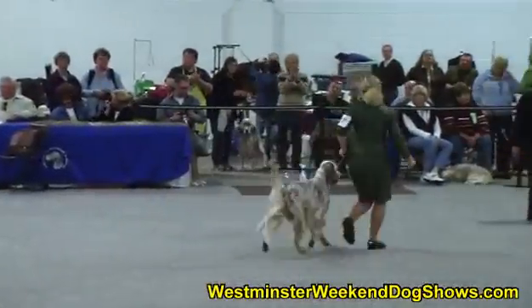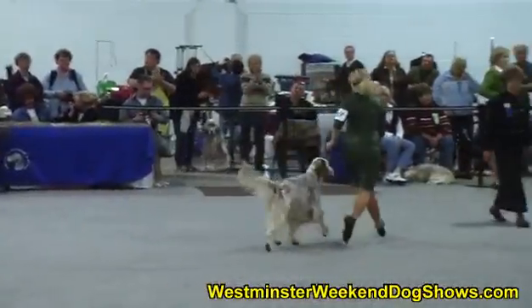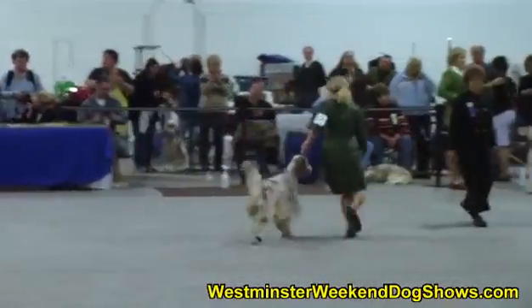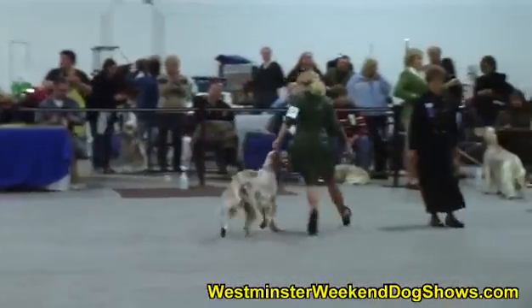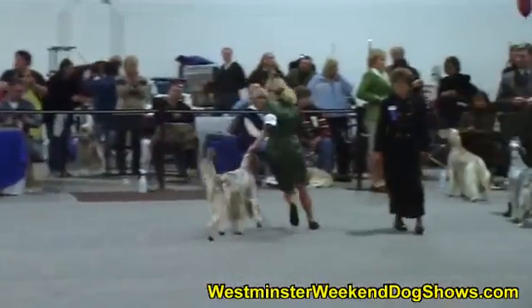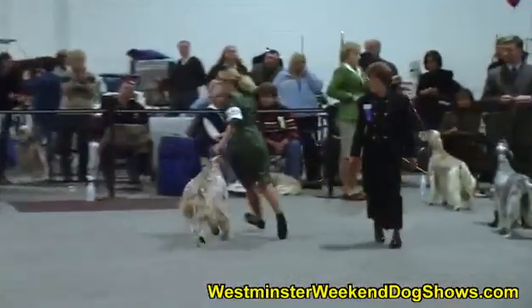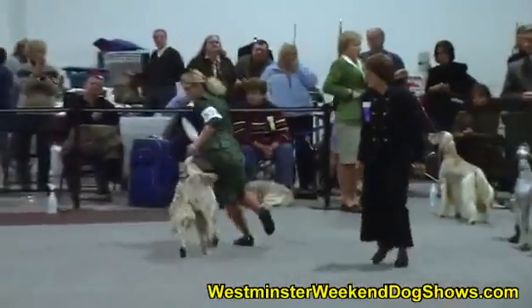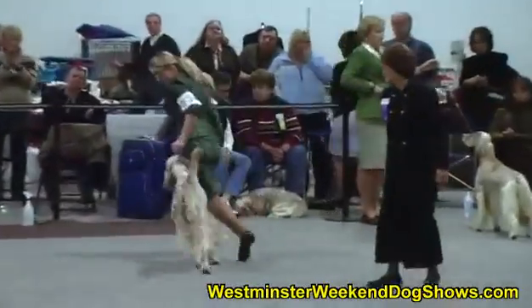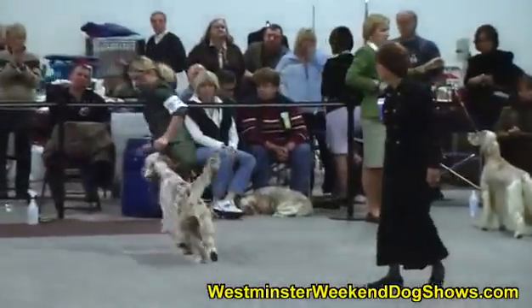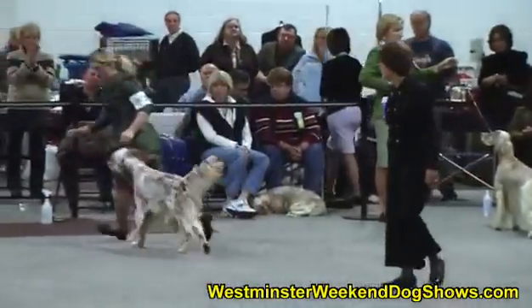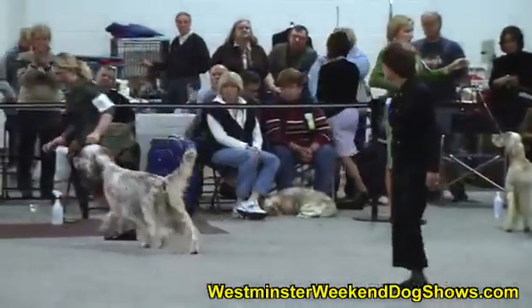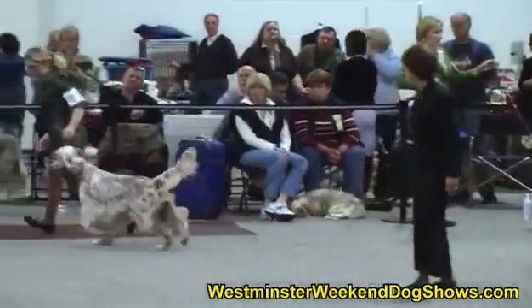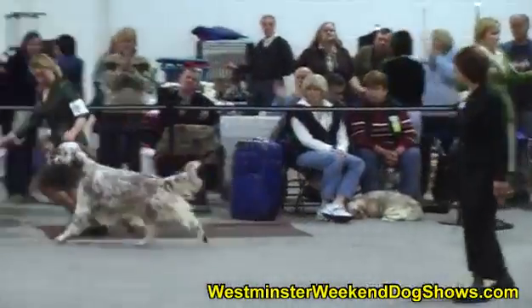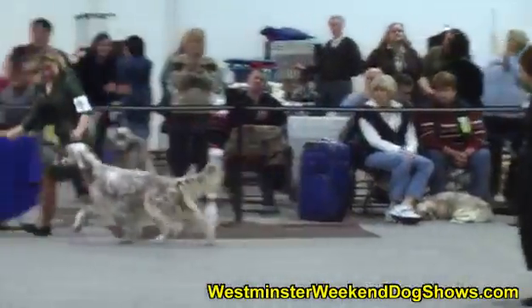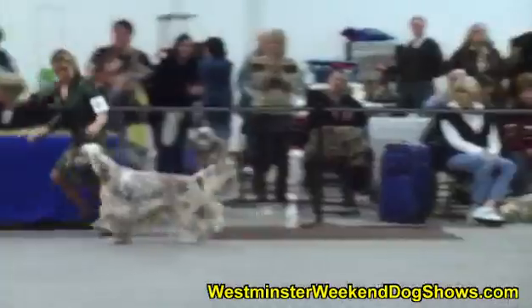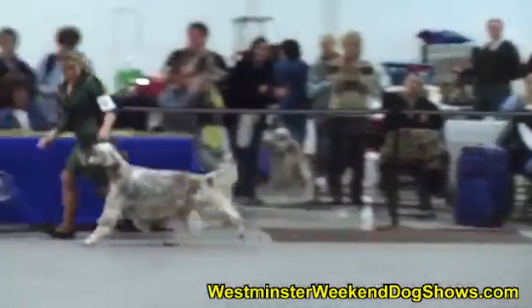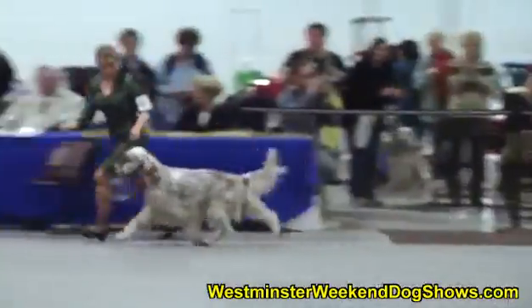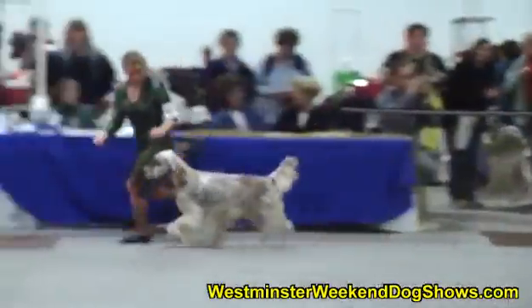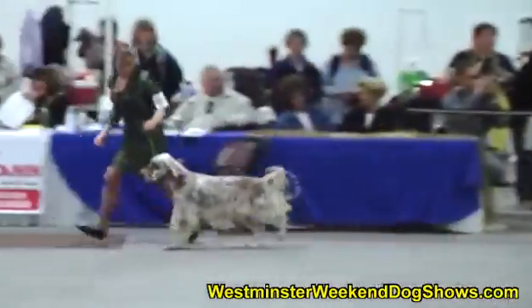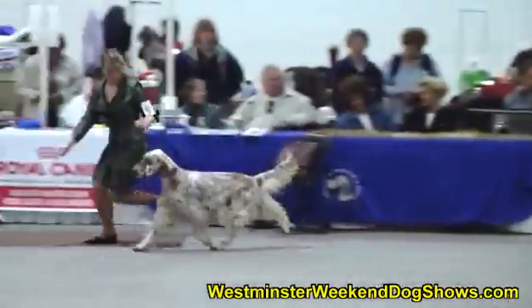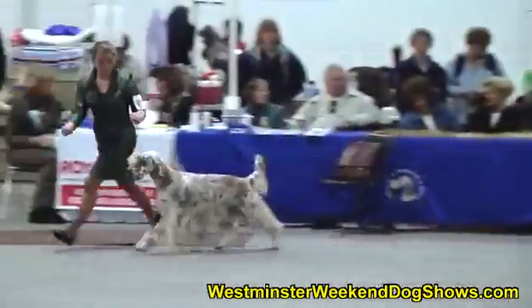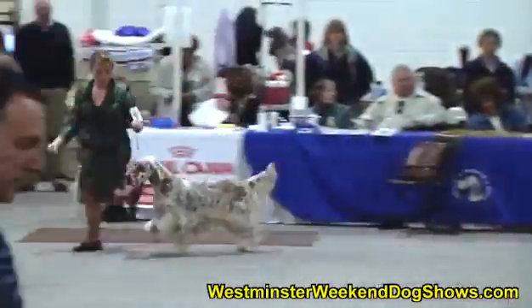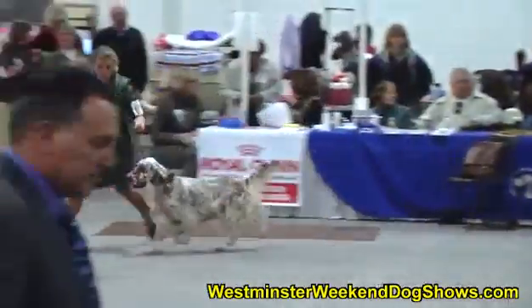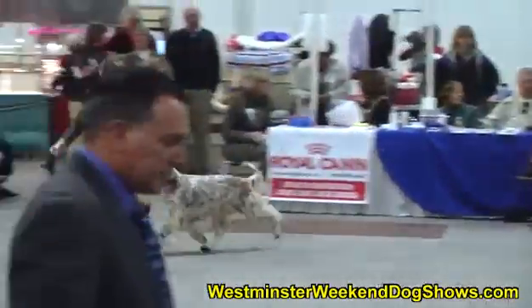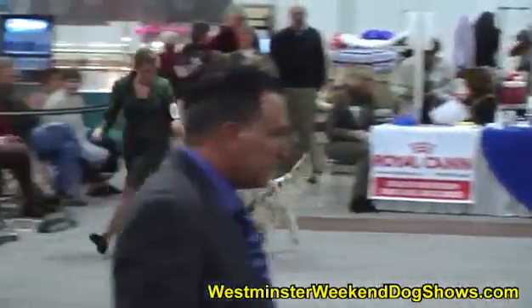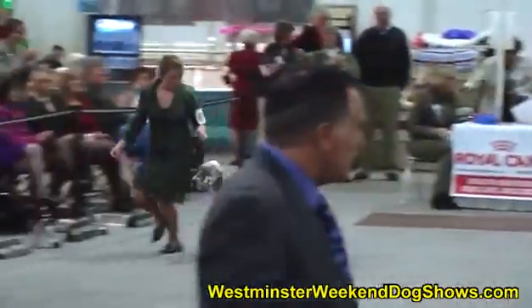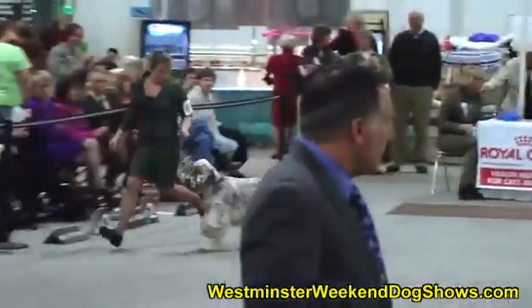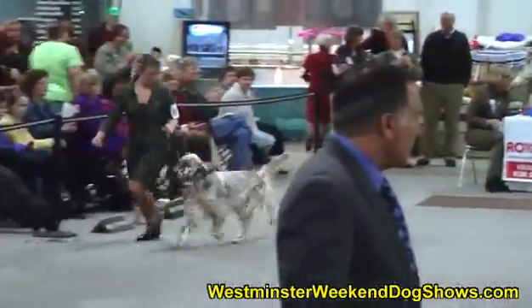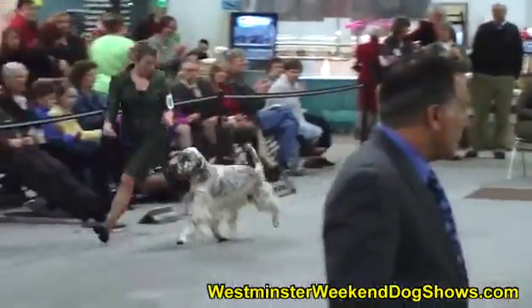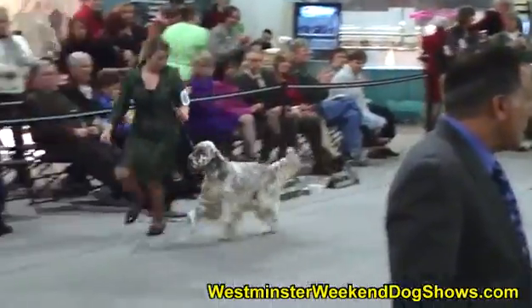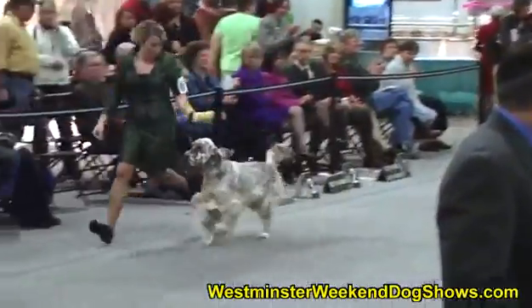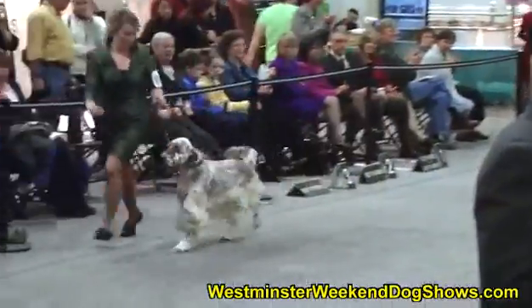Those are all the males that she has kept in for her final cut. The next we'll be seeing are the females — the bitches.